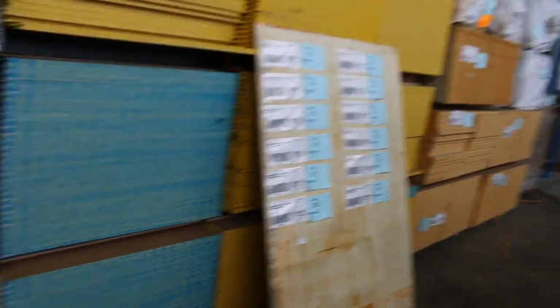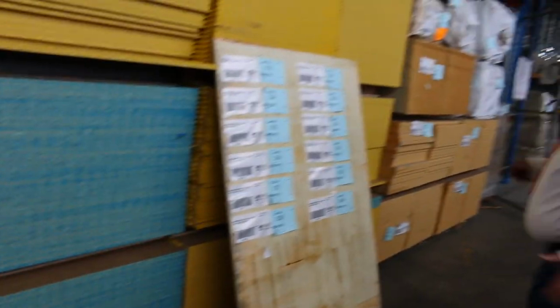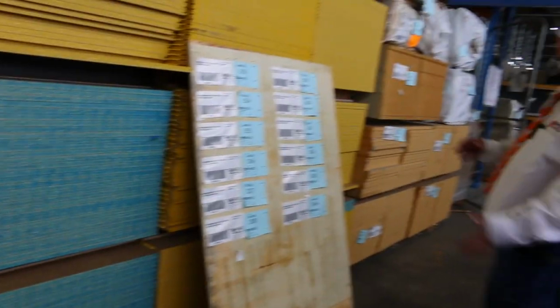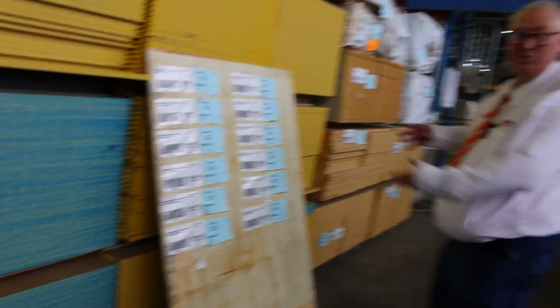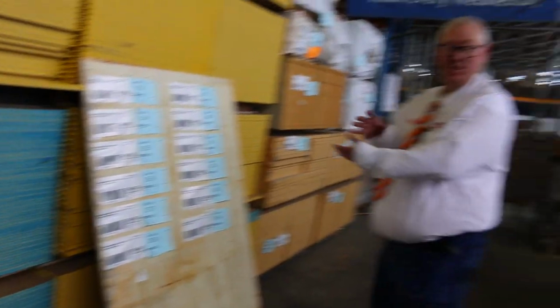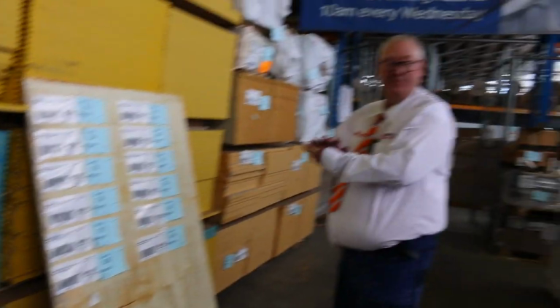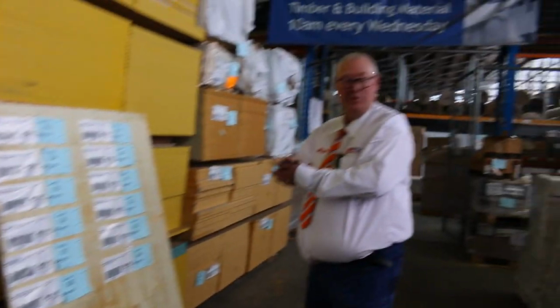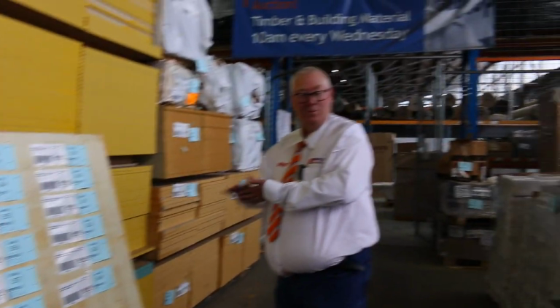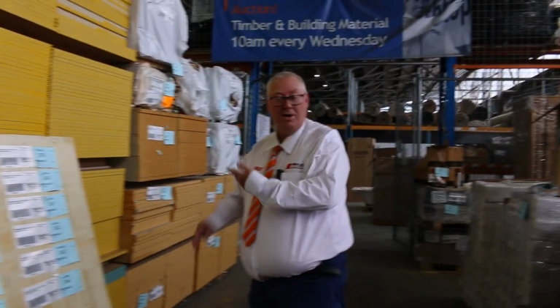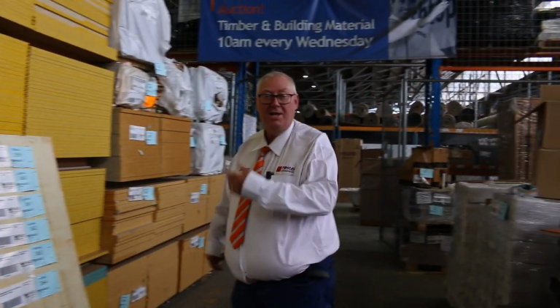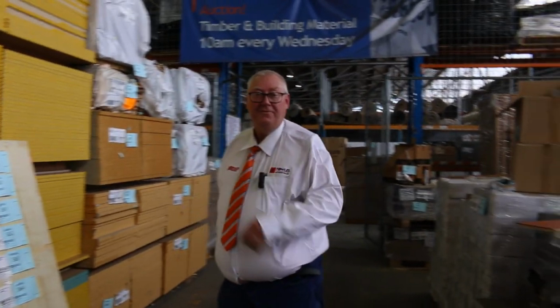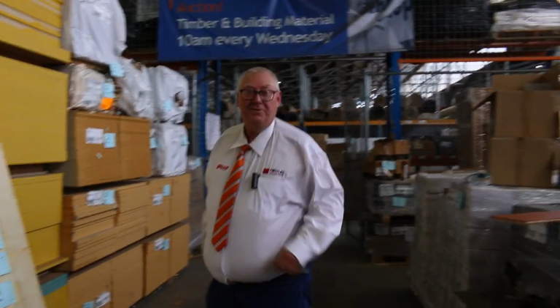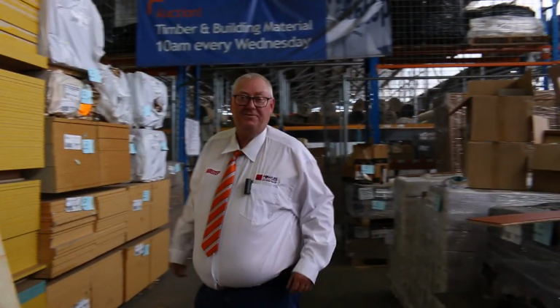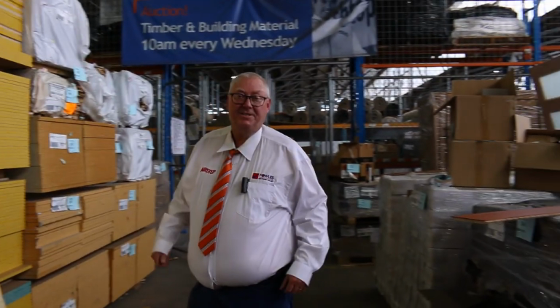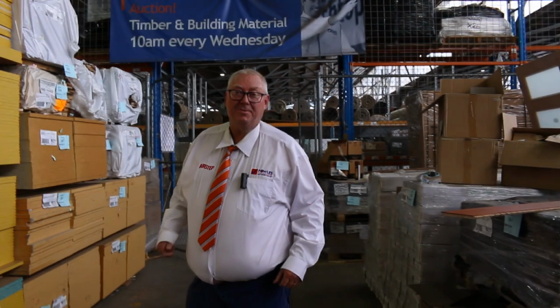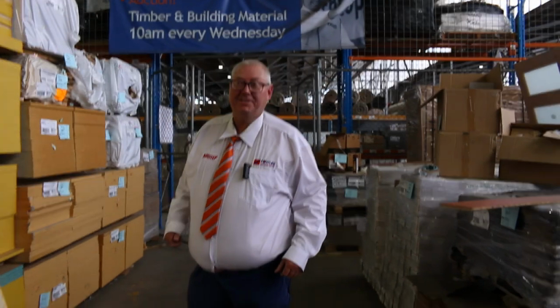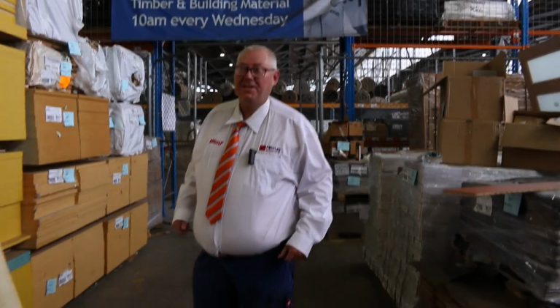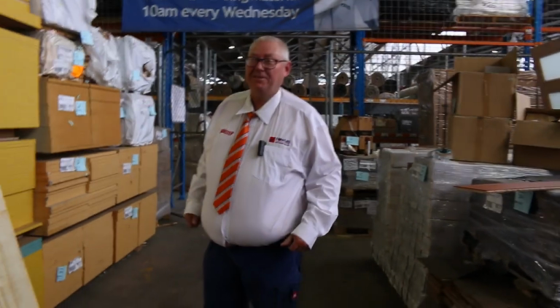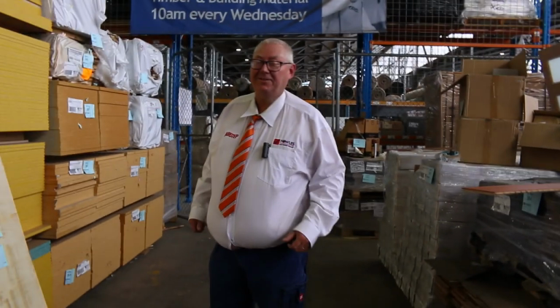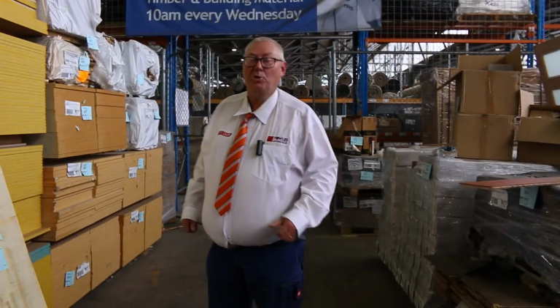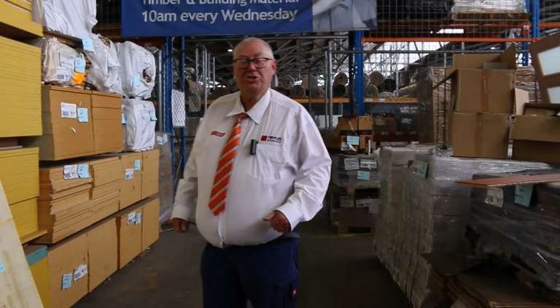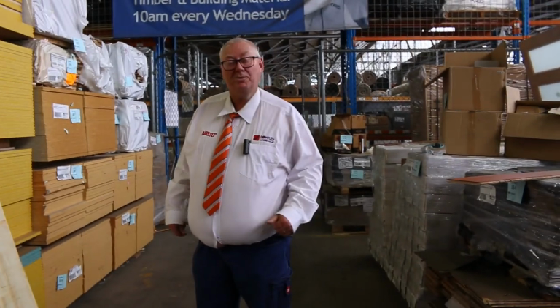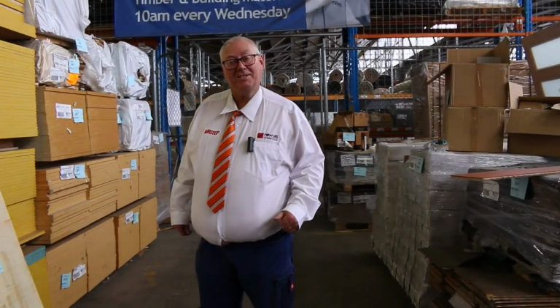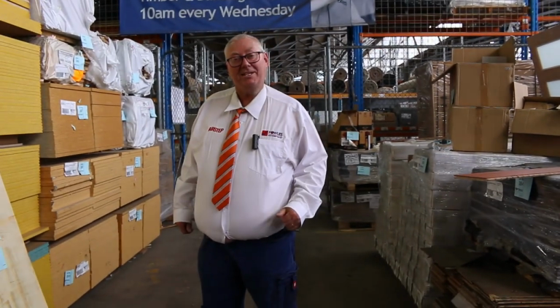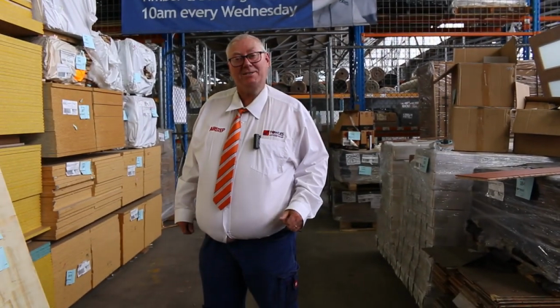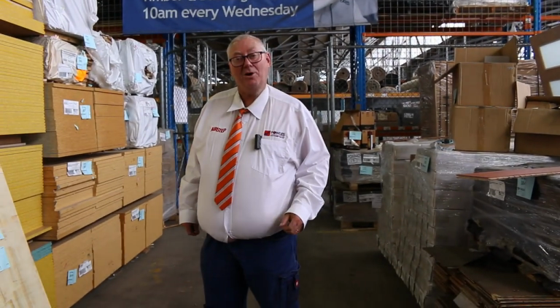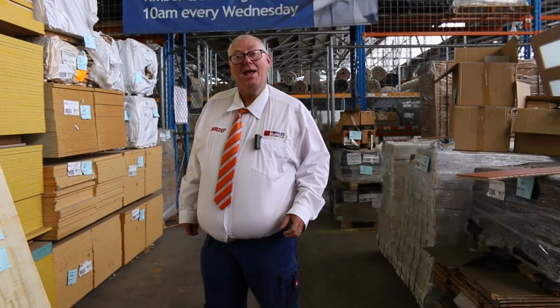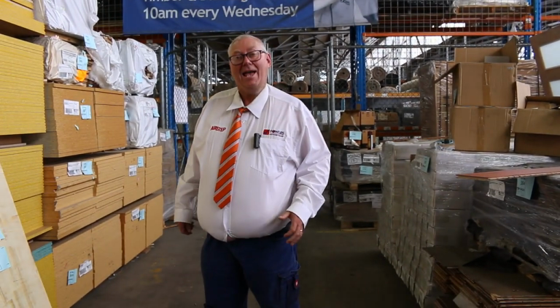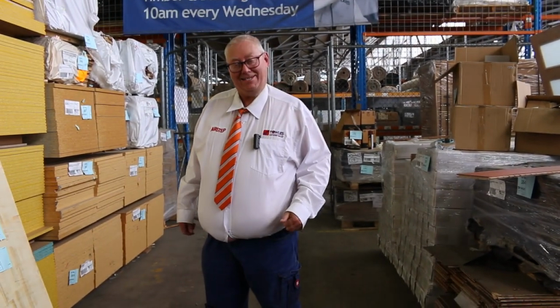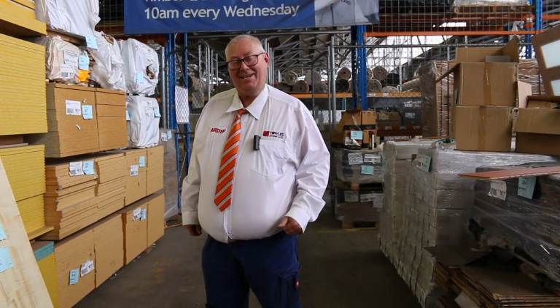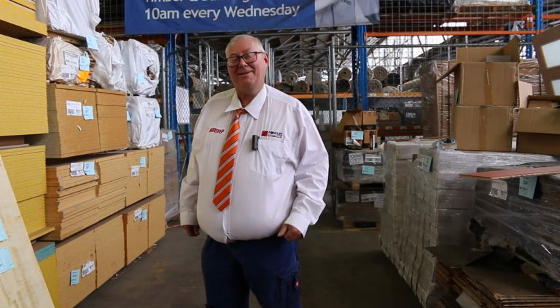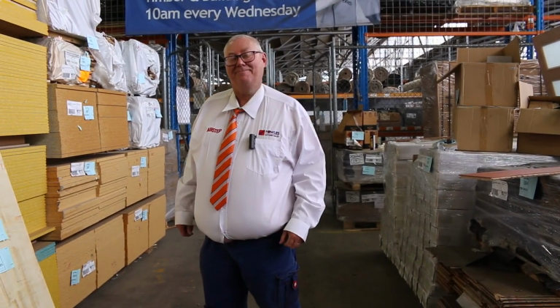All in all we've got a pretty decent auction there for you tomorrow, first of December. Thanks for watching and we'll see you here tomorrow at 10am.